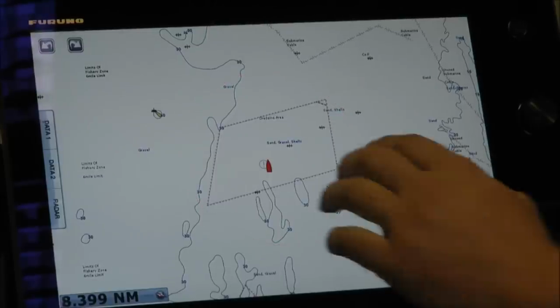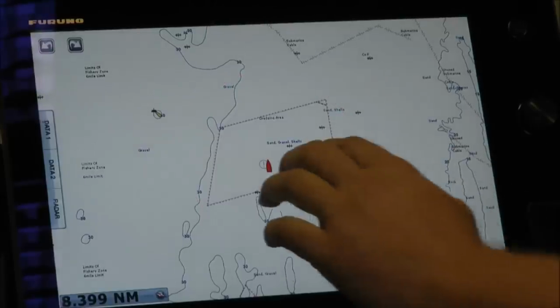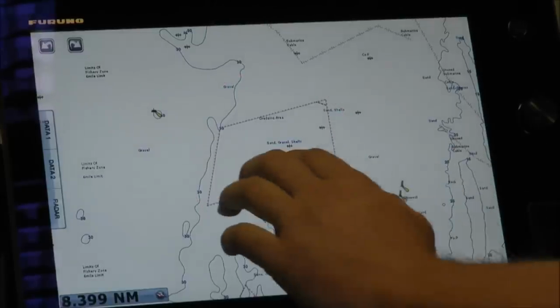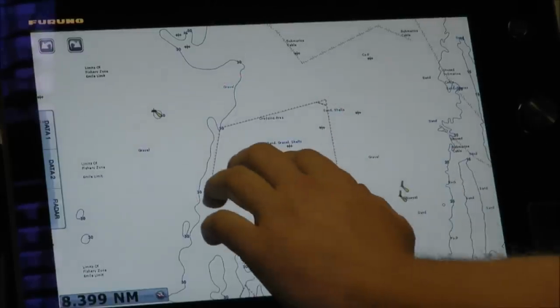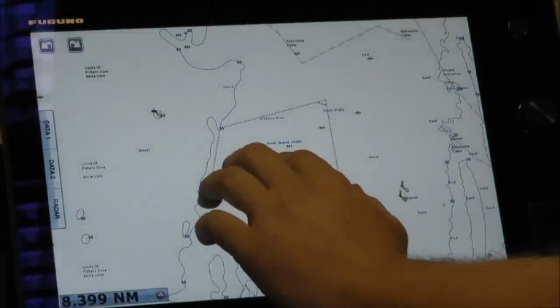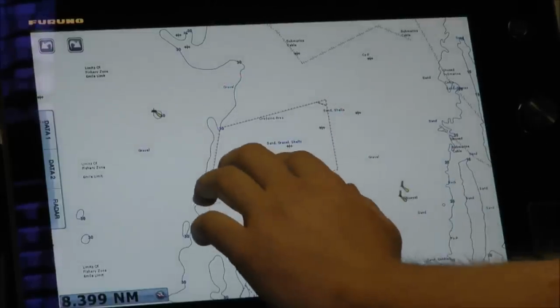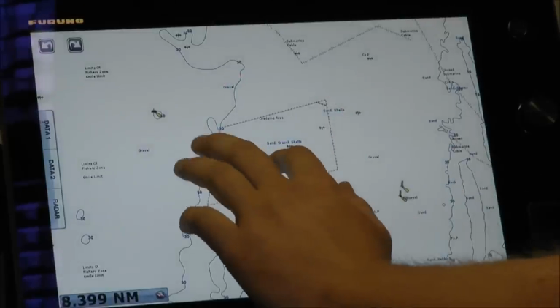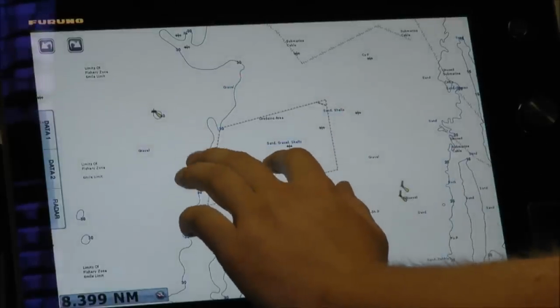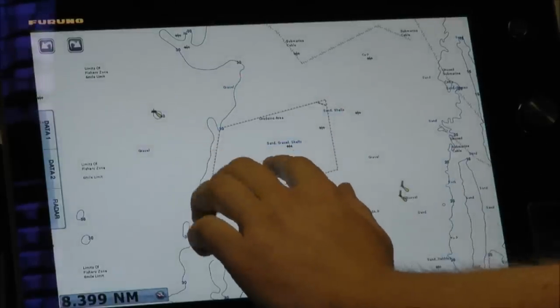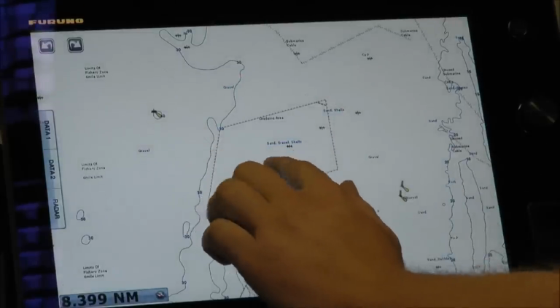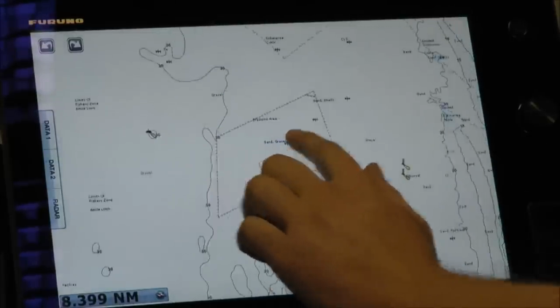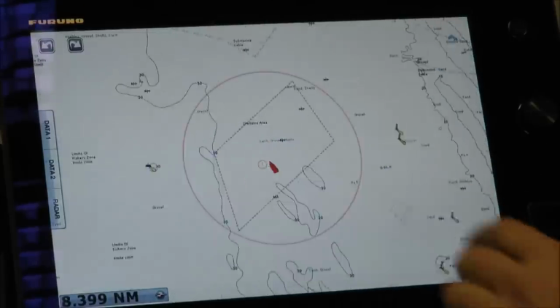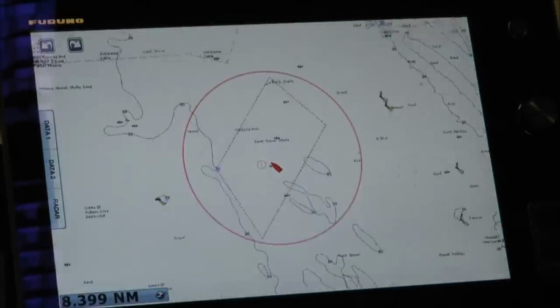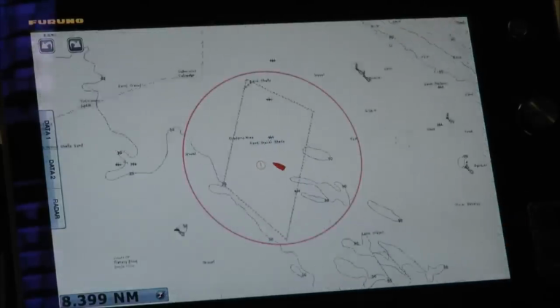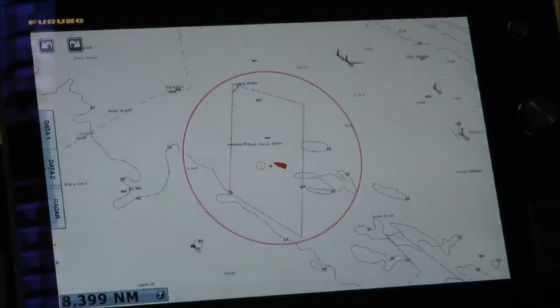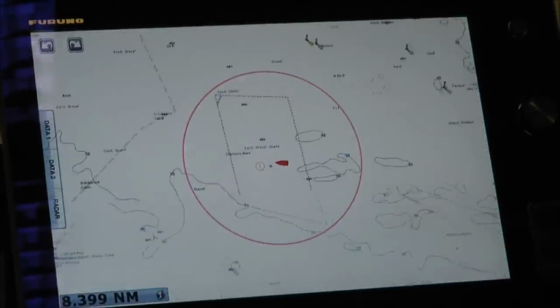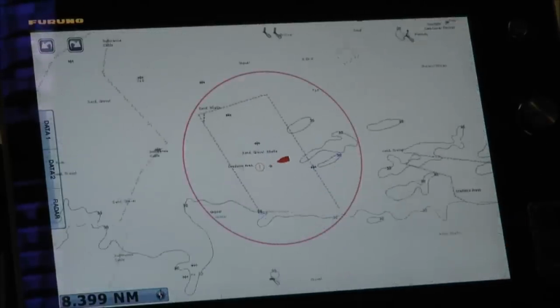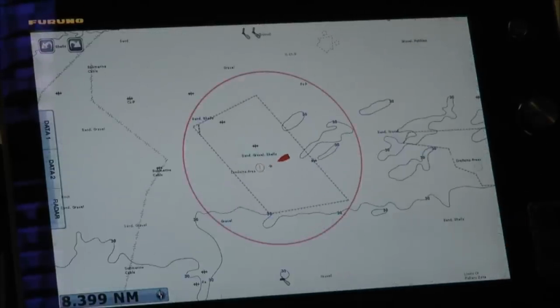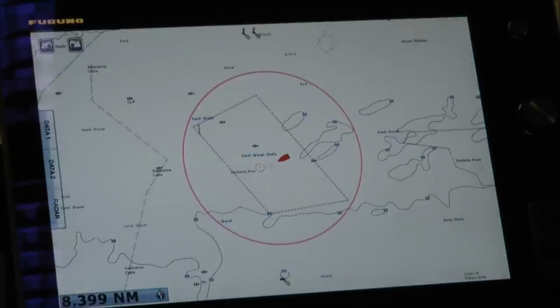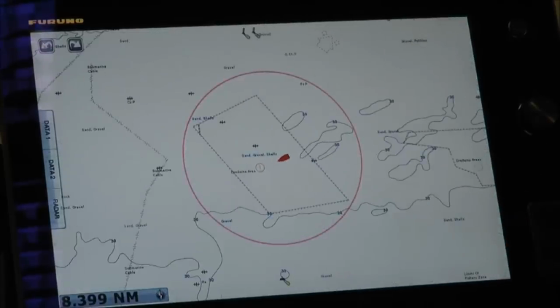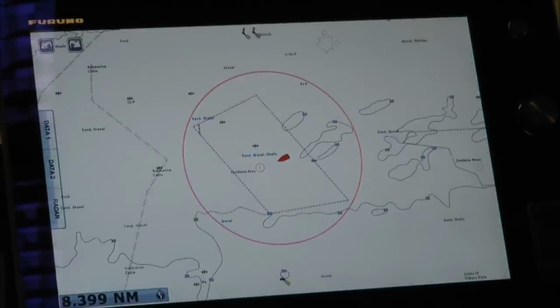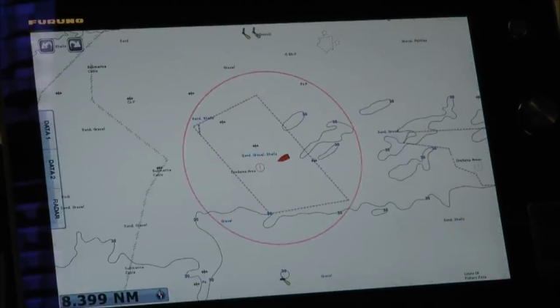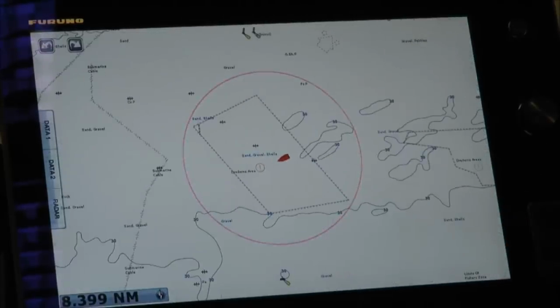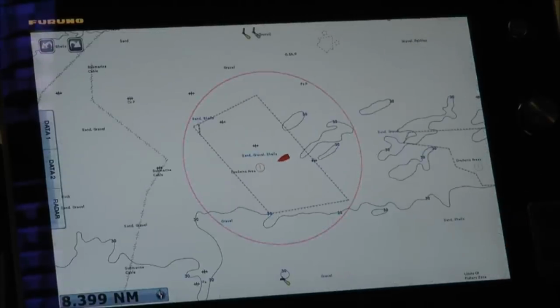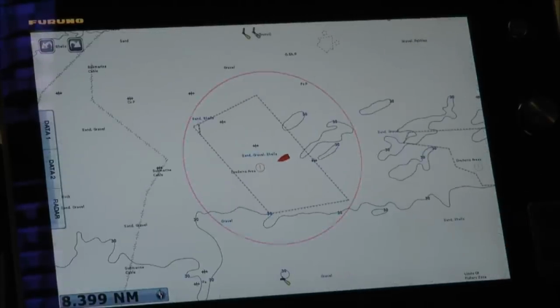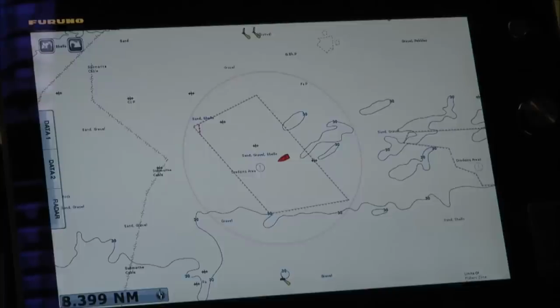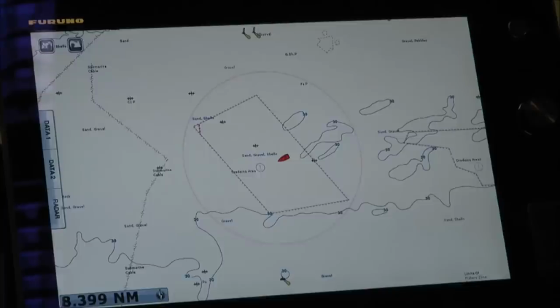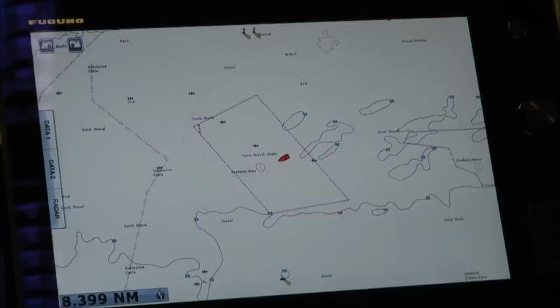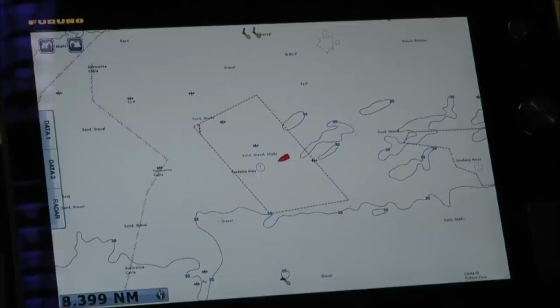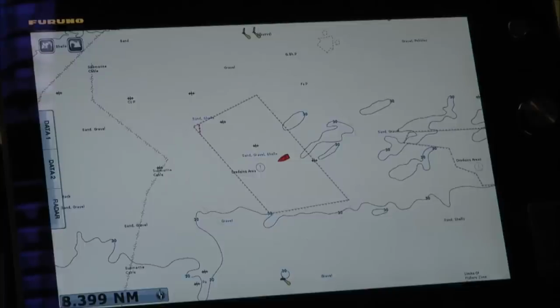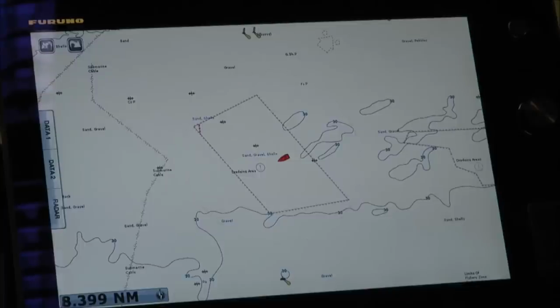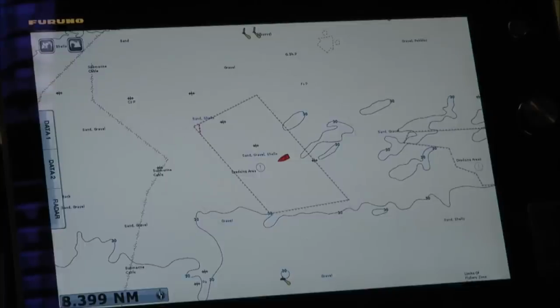Again, if I touch the boat, we go back into north-up mode. It's a really quick way of switching between orientation modes.